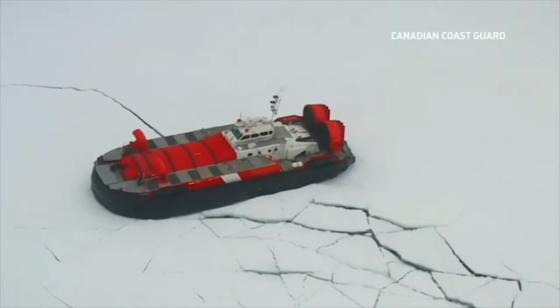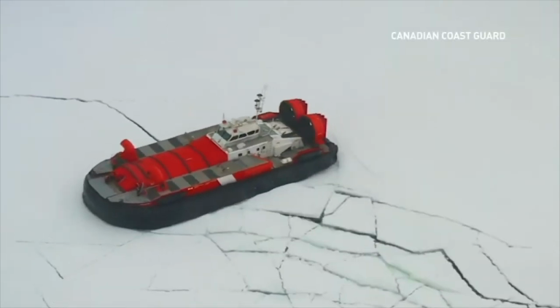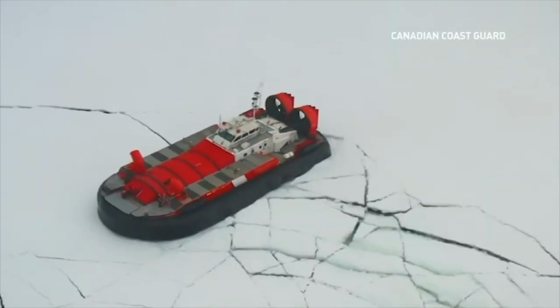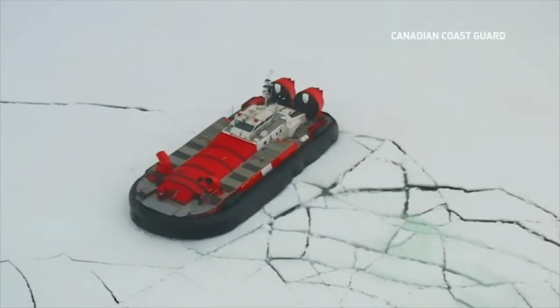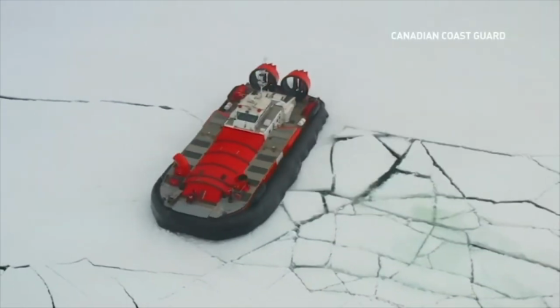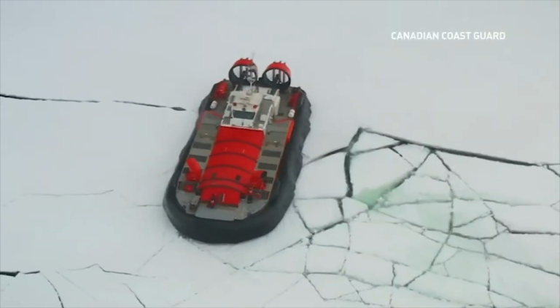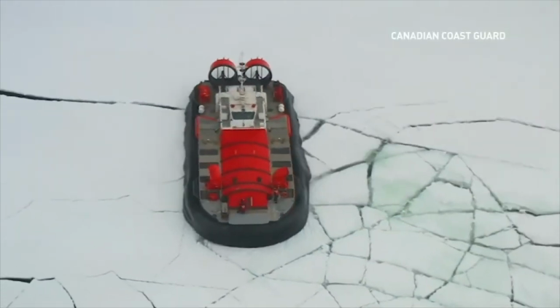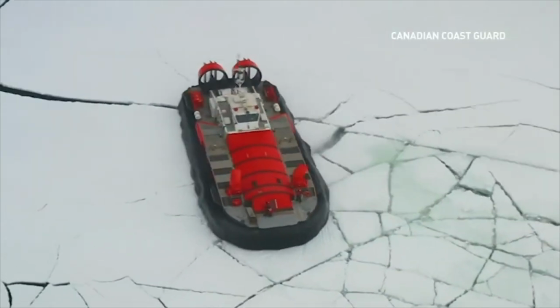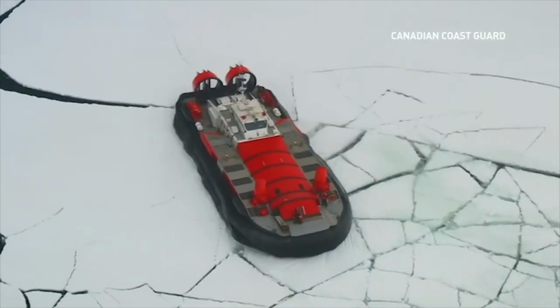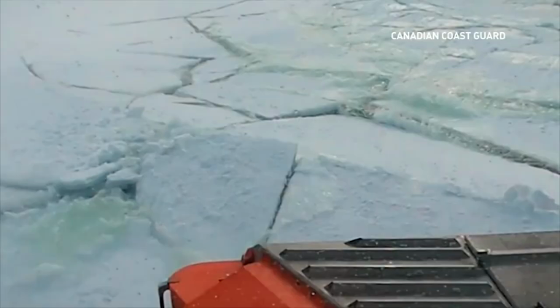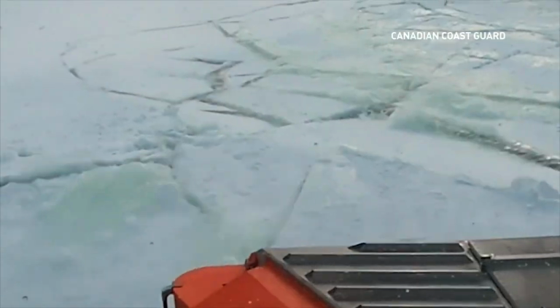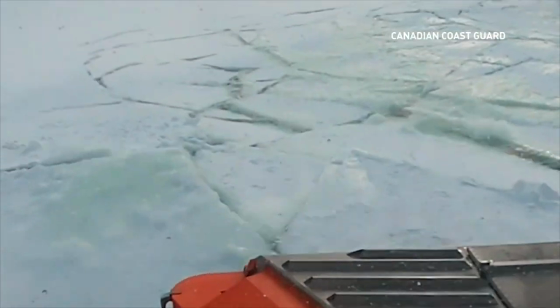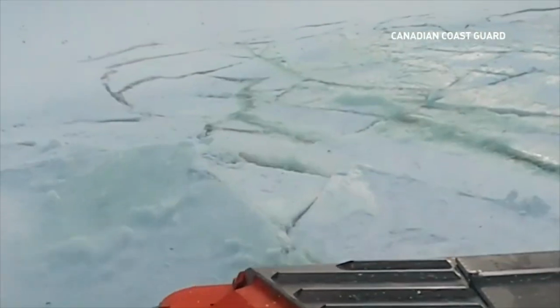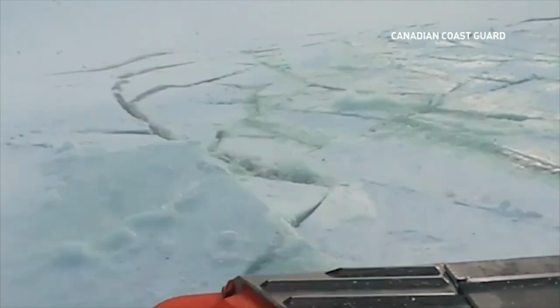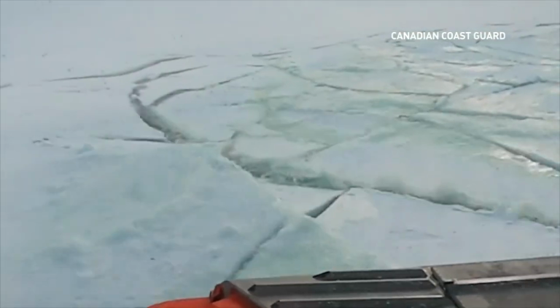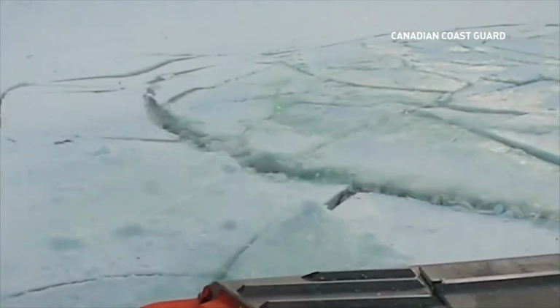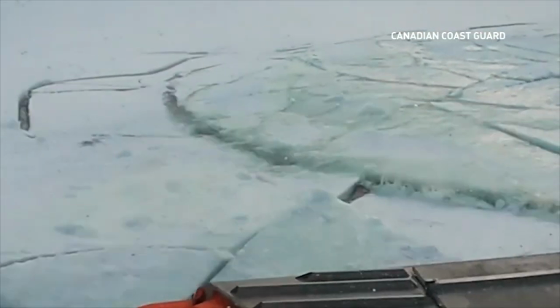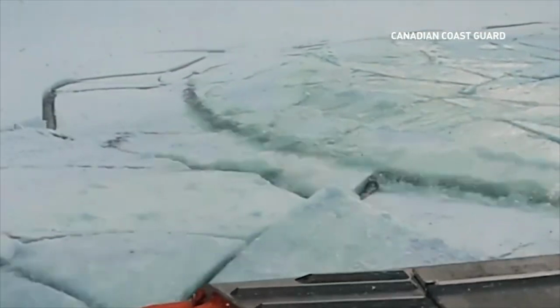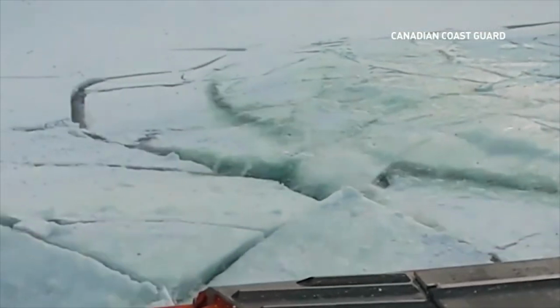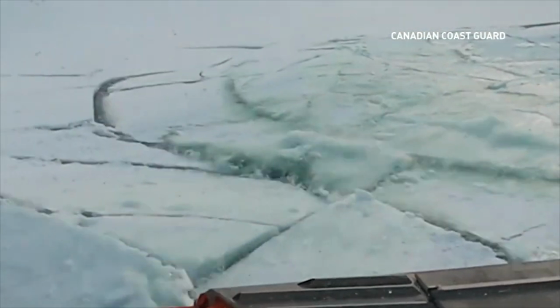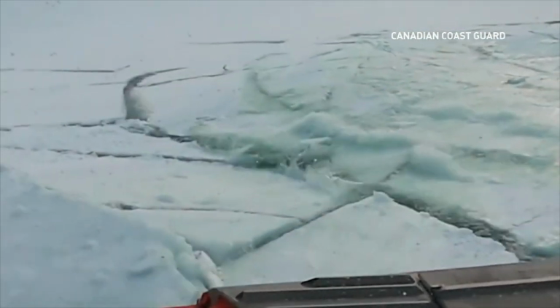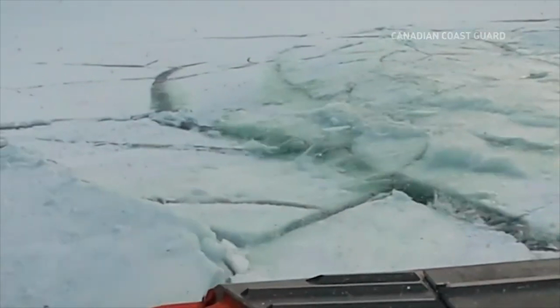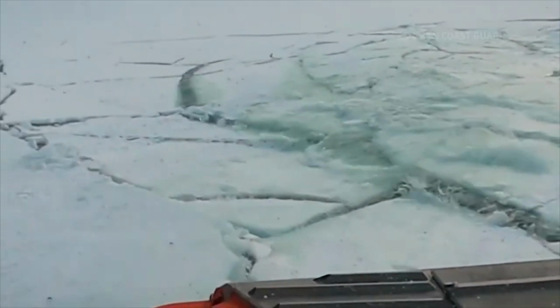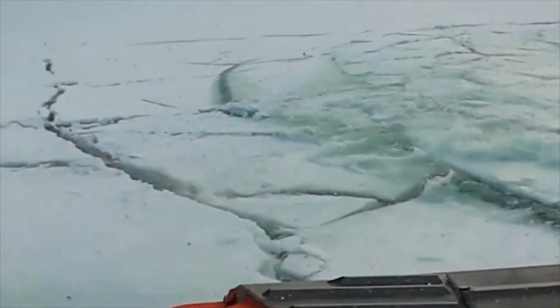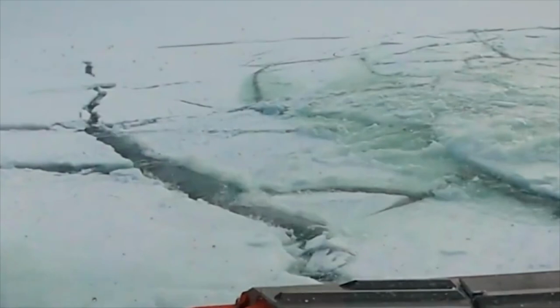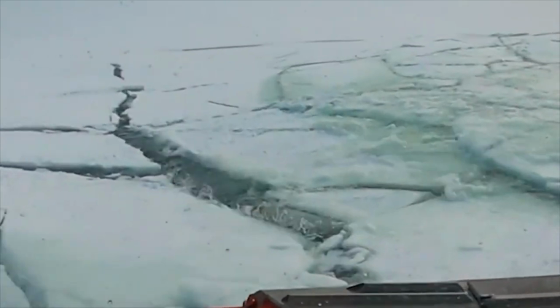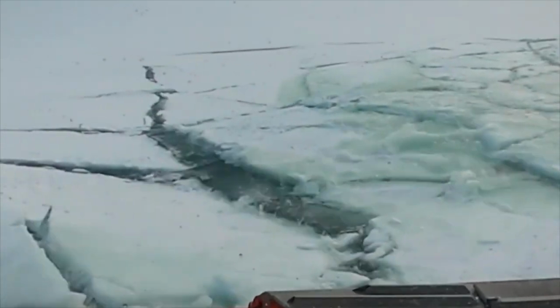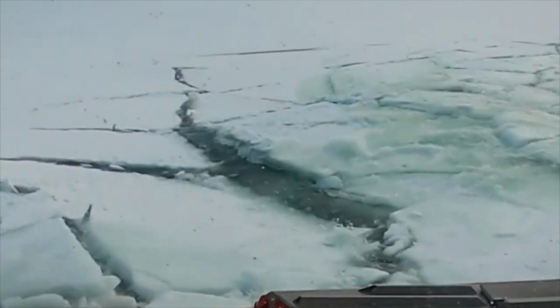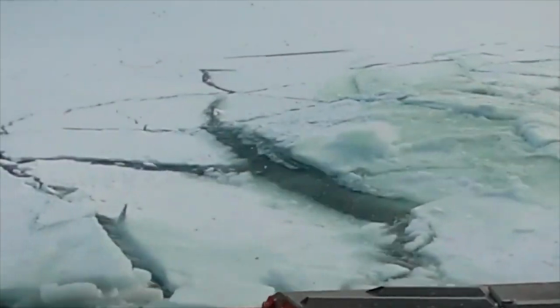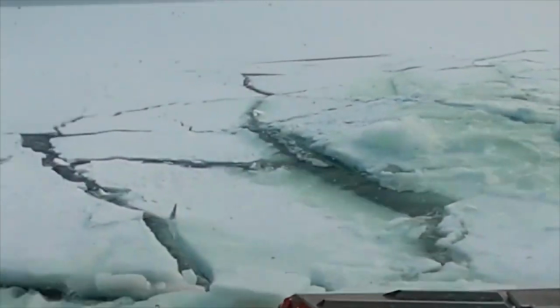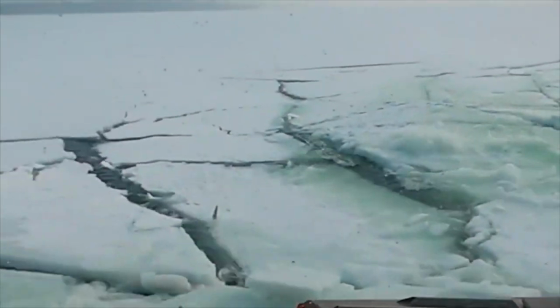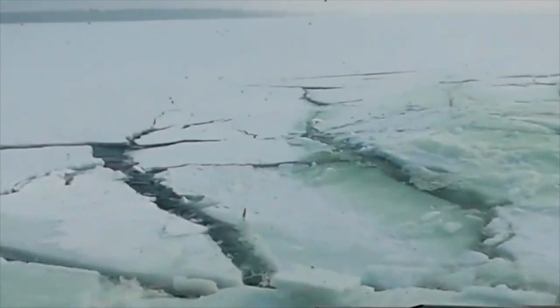When ice melts, water rushes downstream, and if the mouth of a river gets jammed up, it can result in flooding.